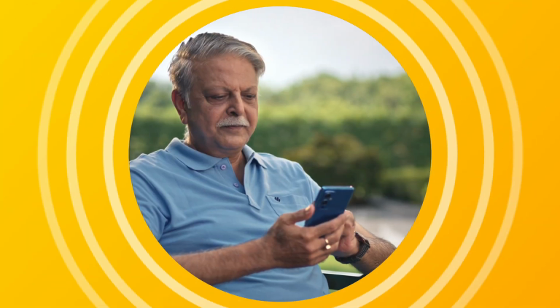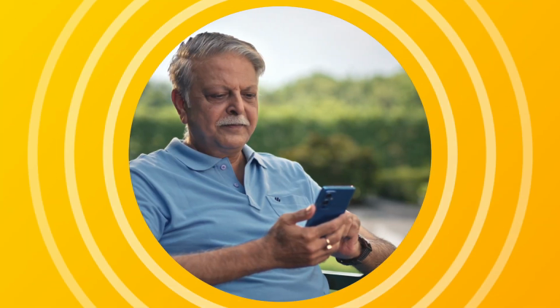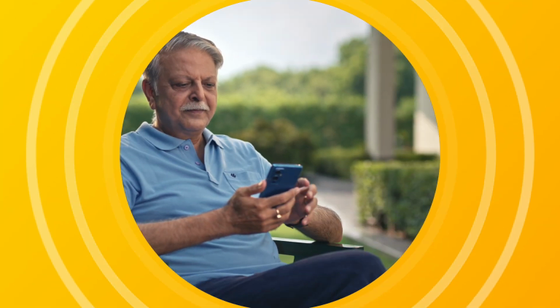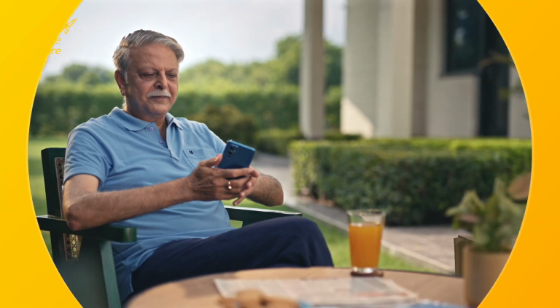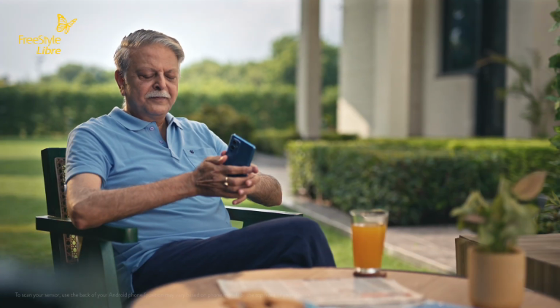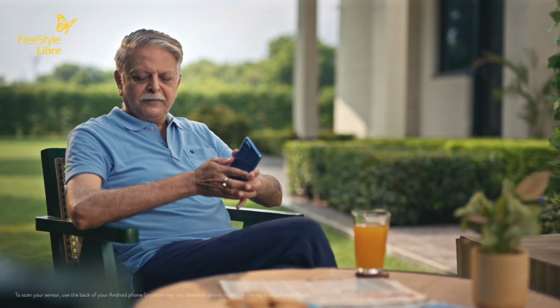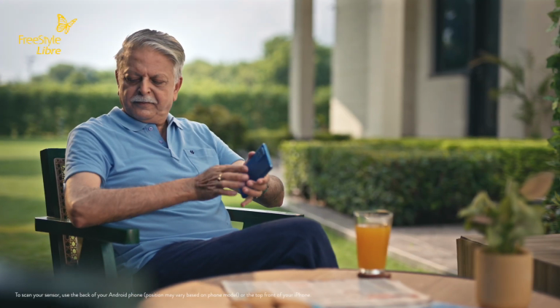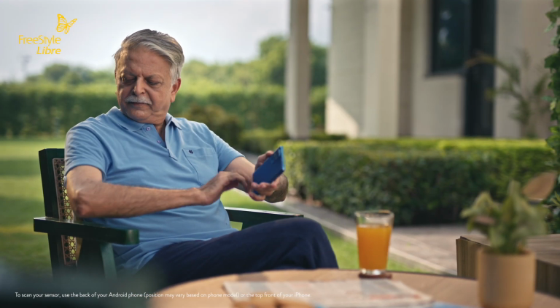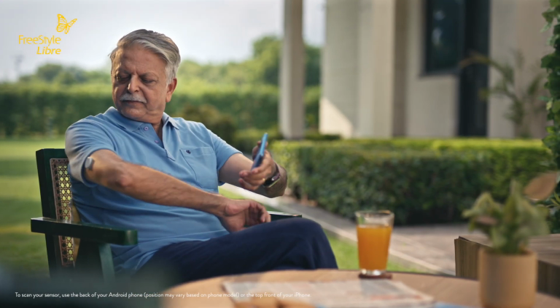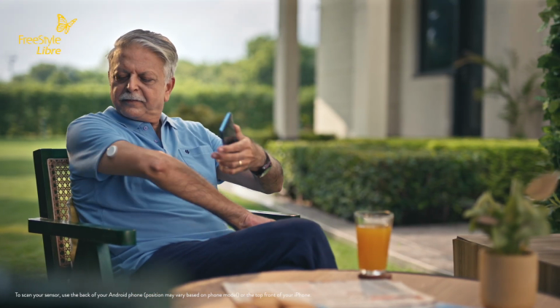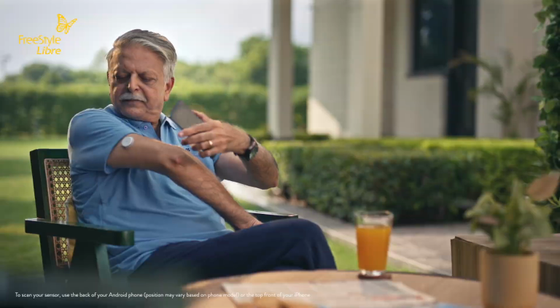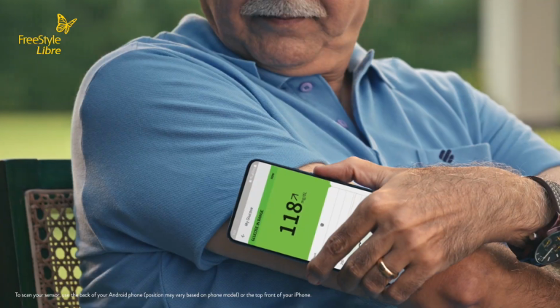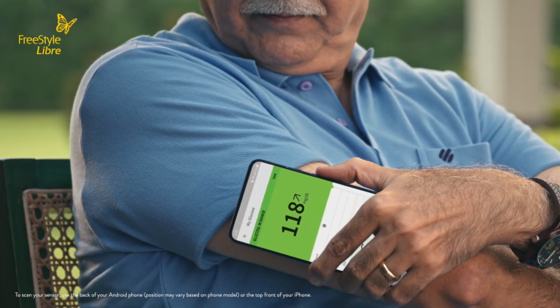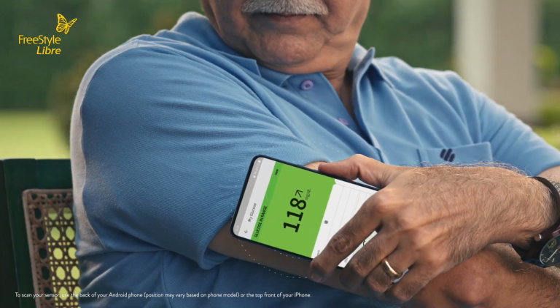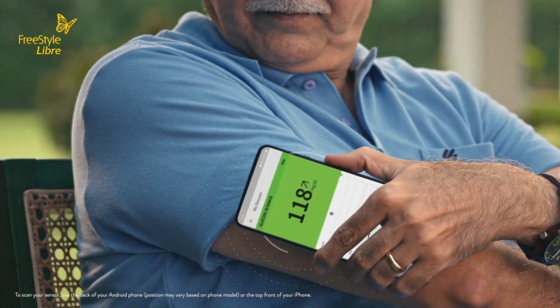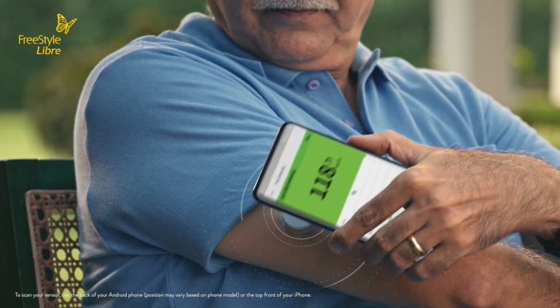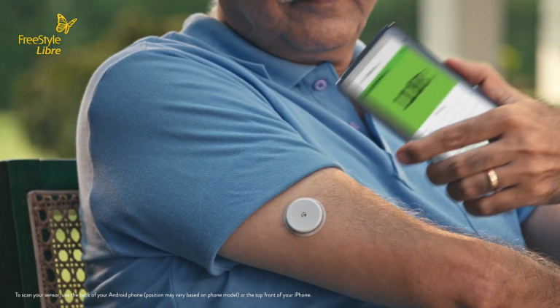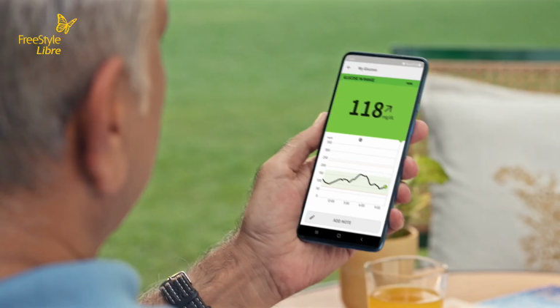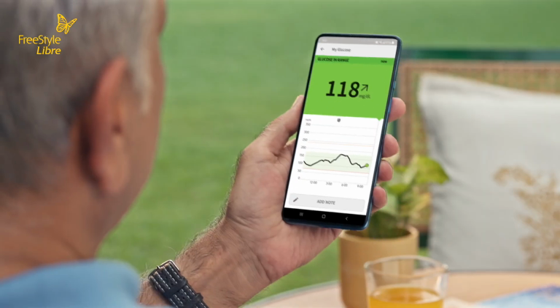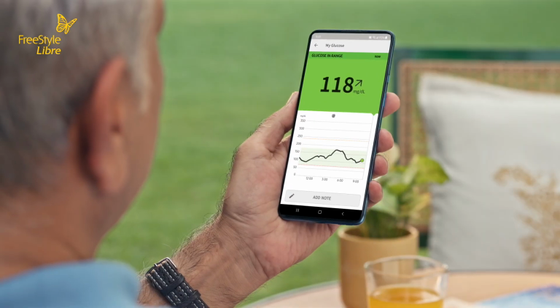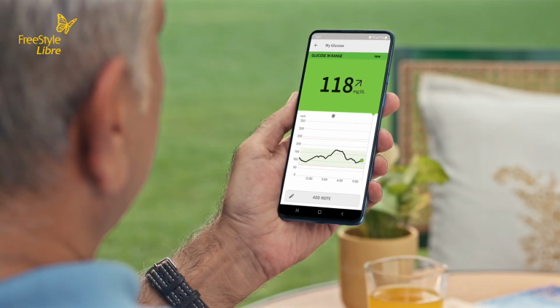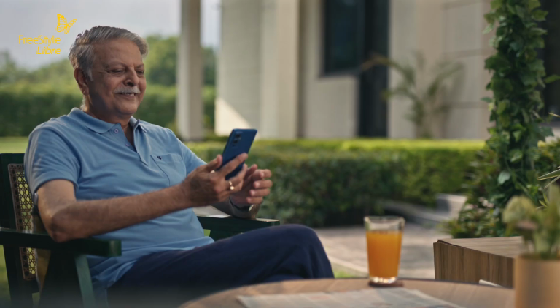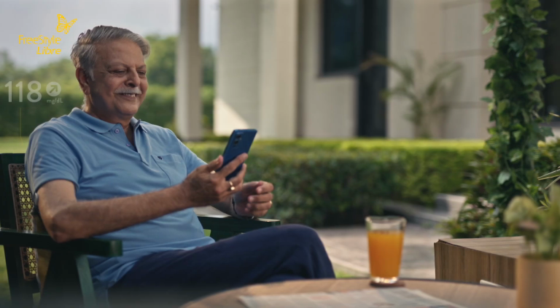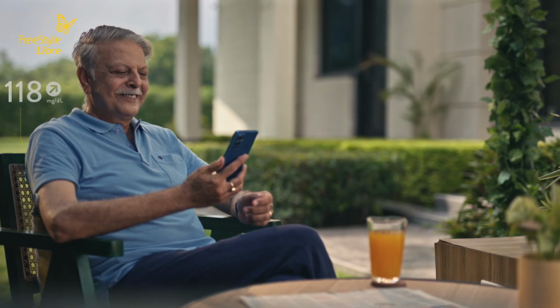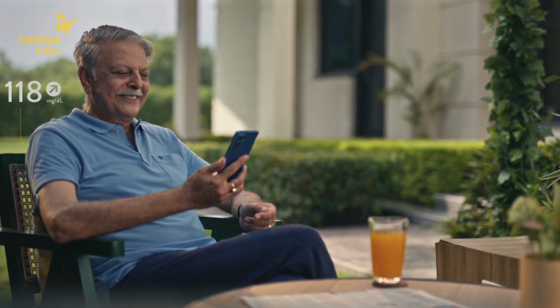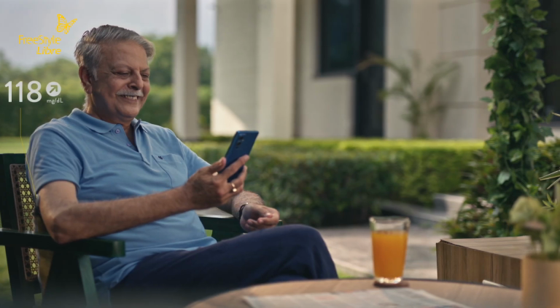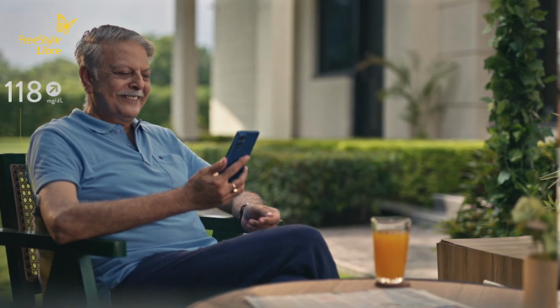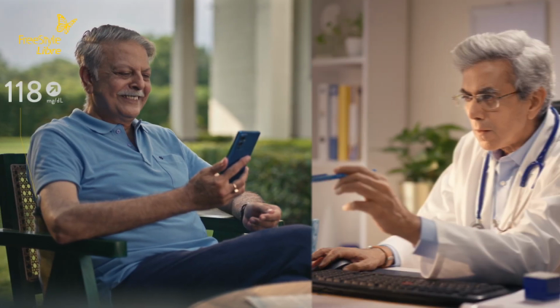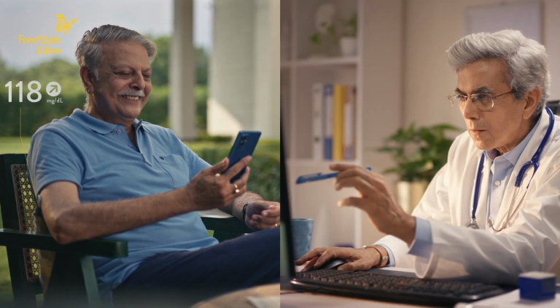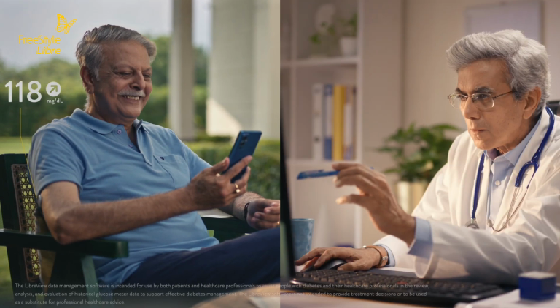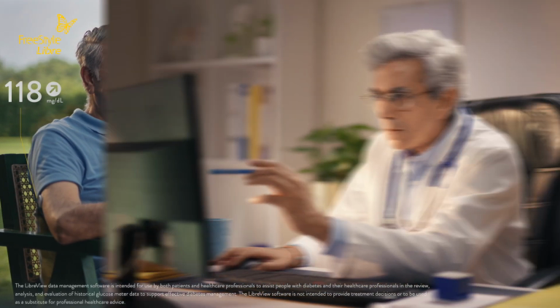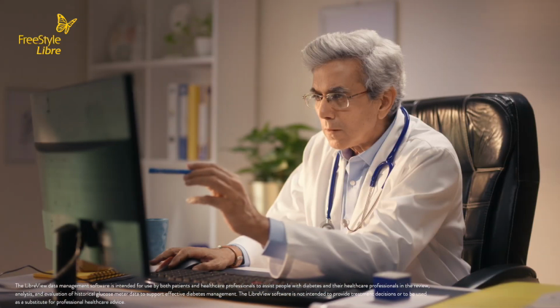For improved consultations and better treatment outcomes, share your glucose readings with your doctor using LibreView.